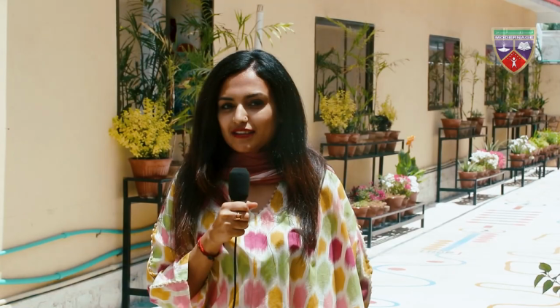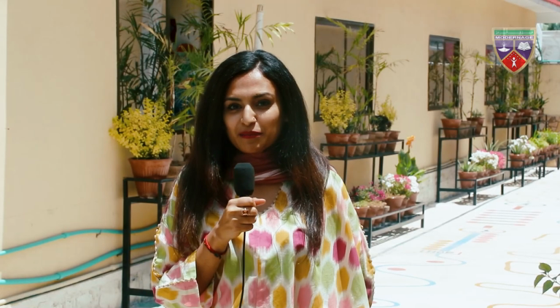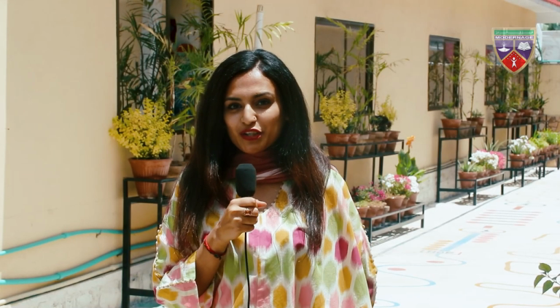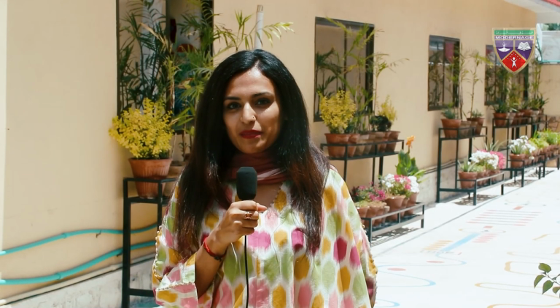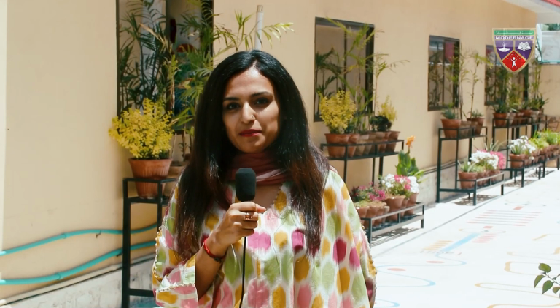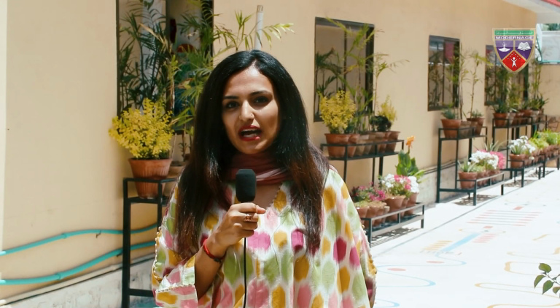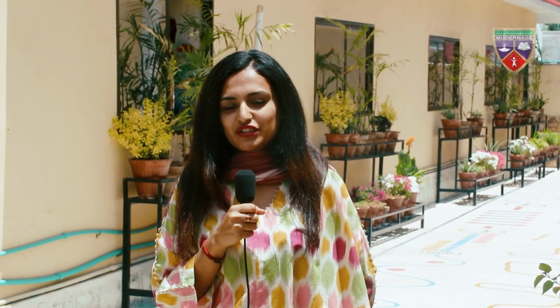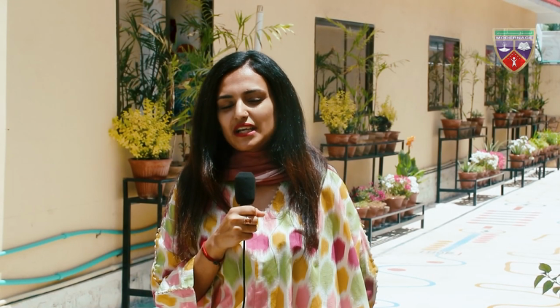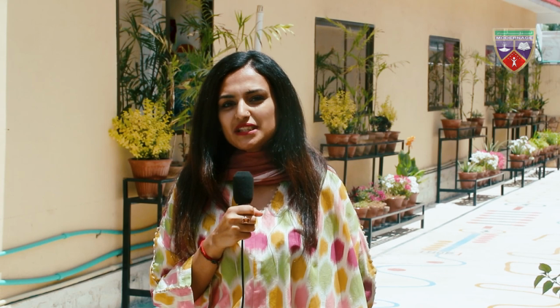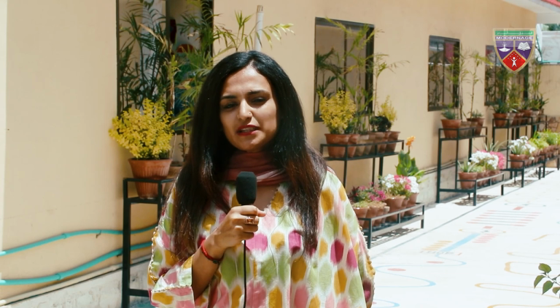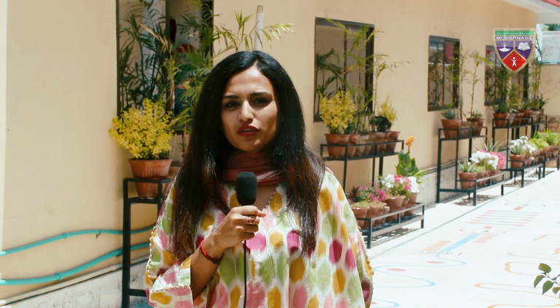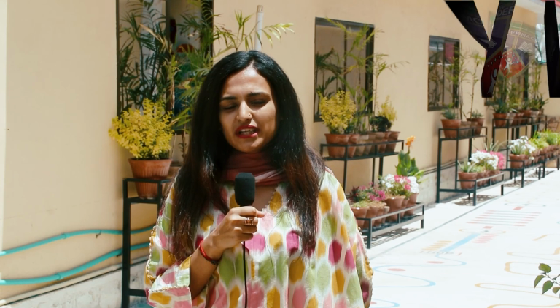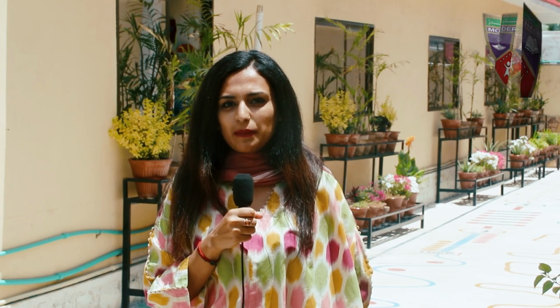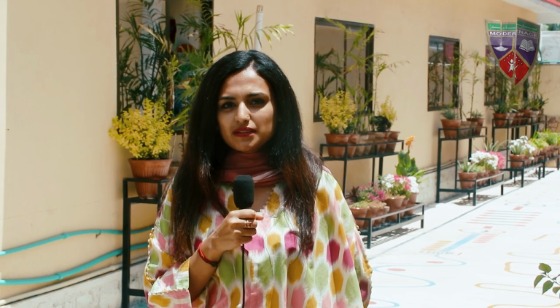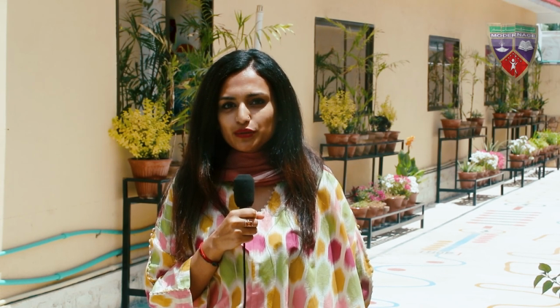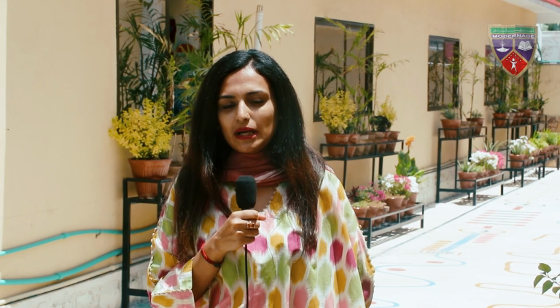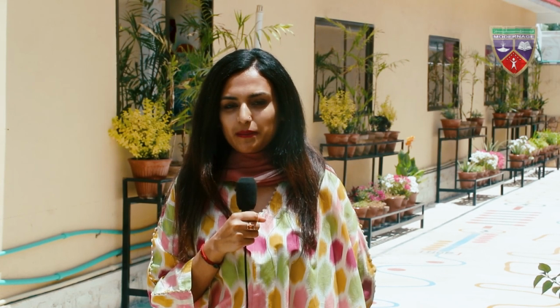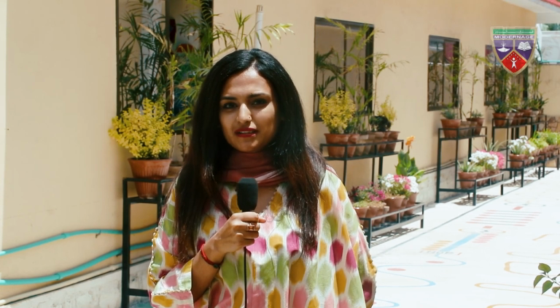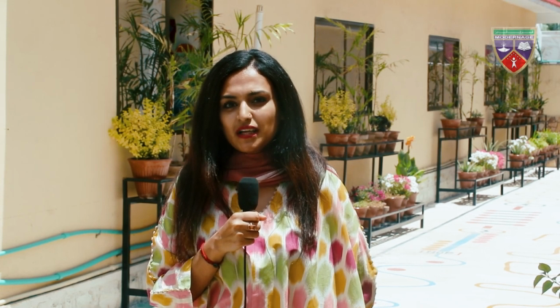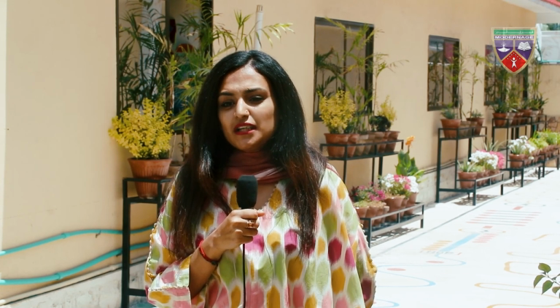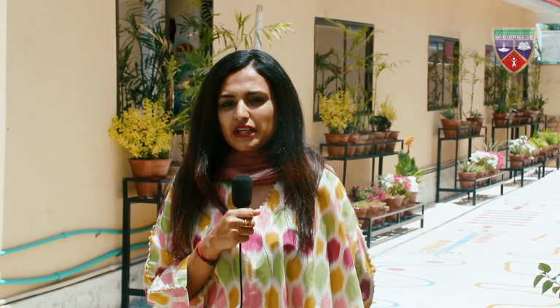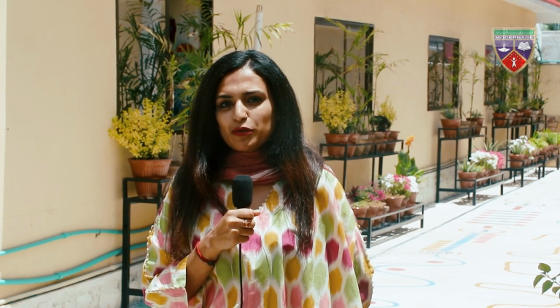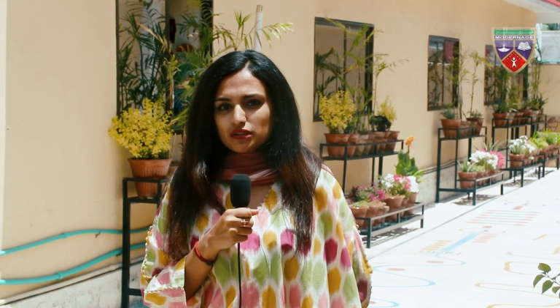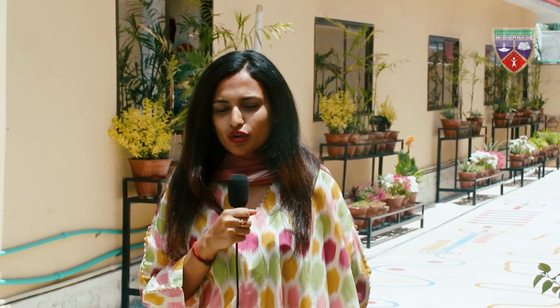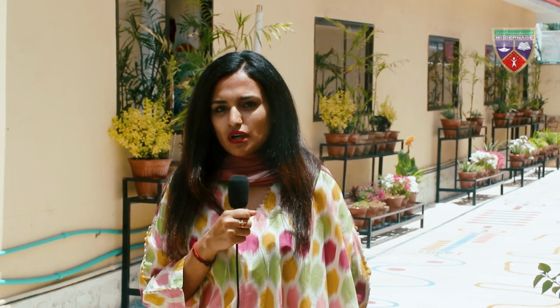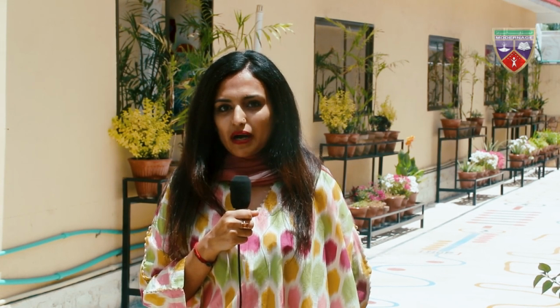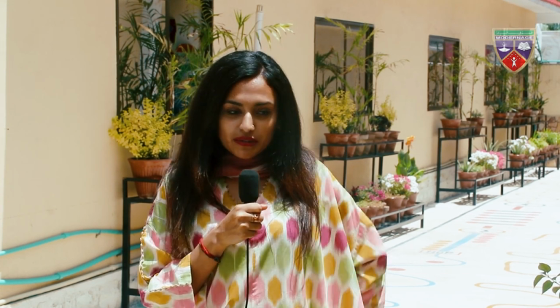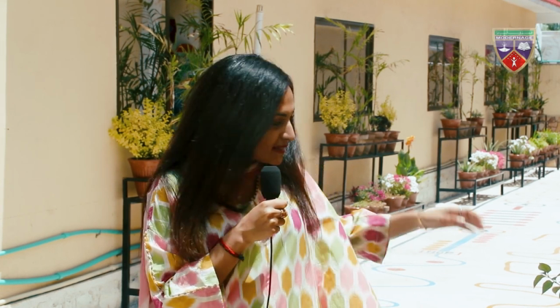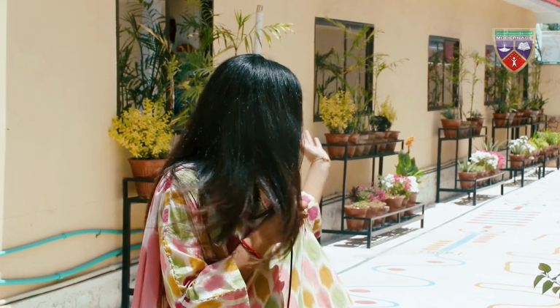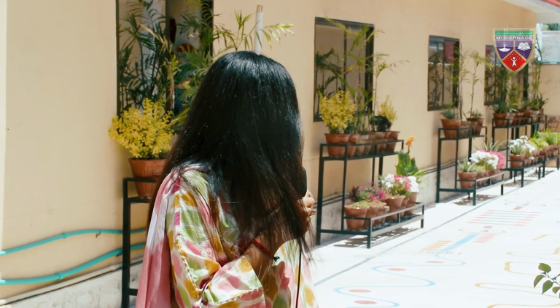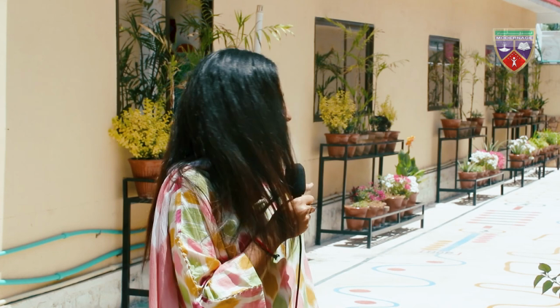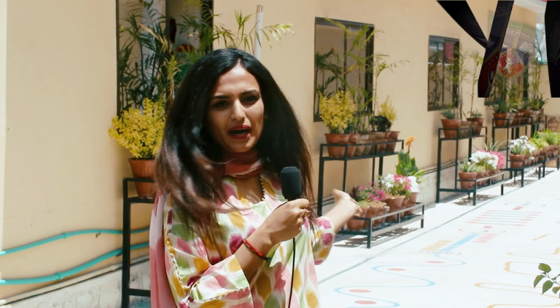Assalamu alaikum, my name is Aisha and I'm teaching in Modern Age Public School, Aptawad. Today I'm going to talk about the sensory path.